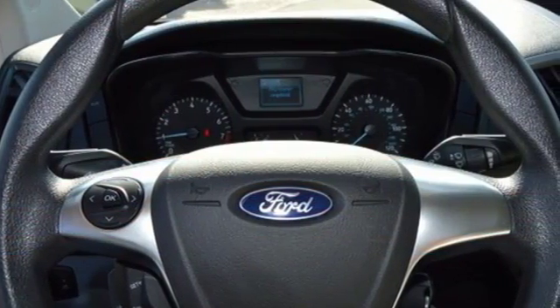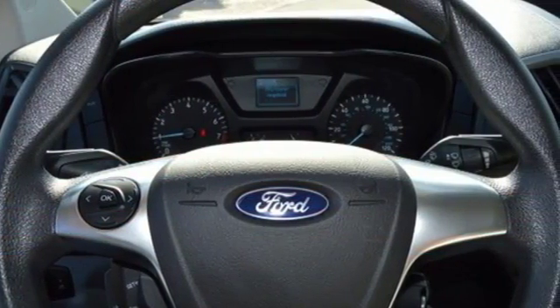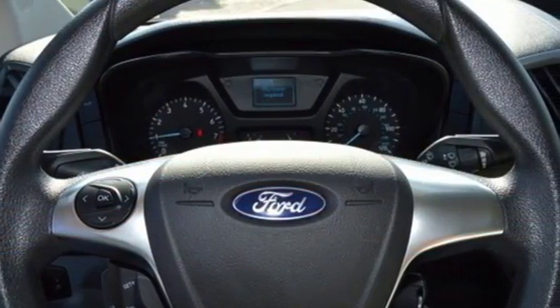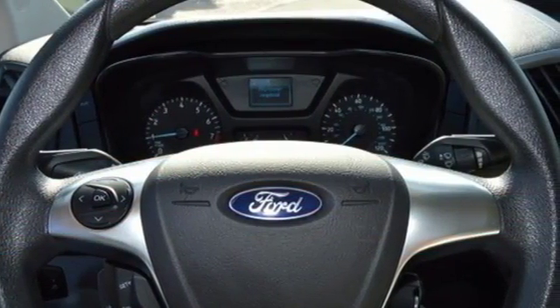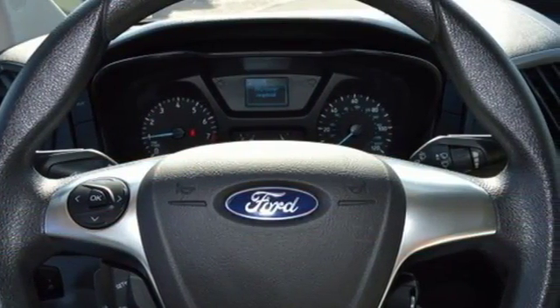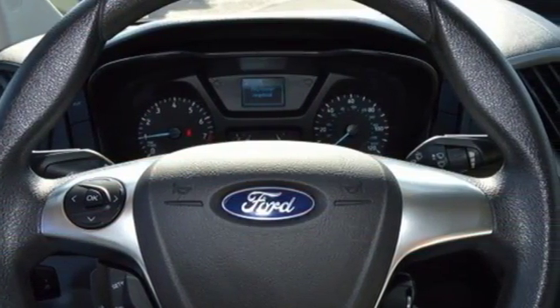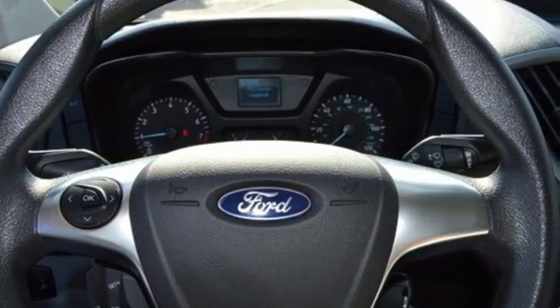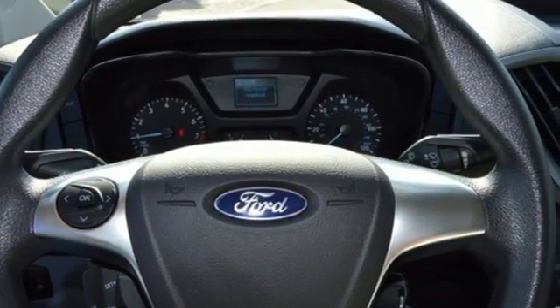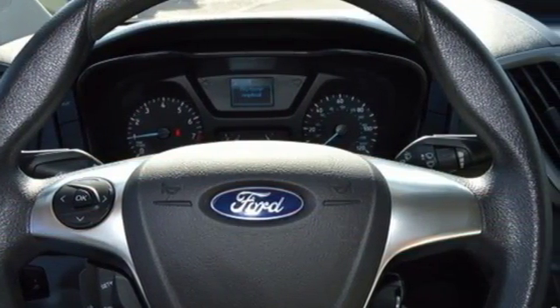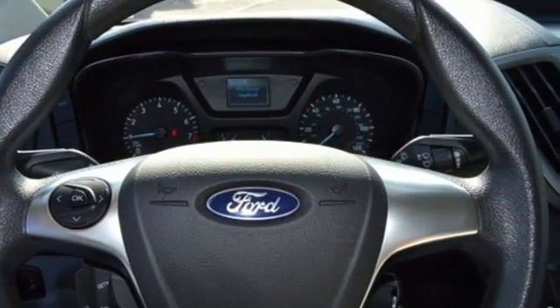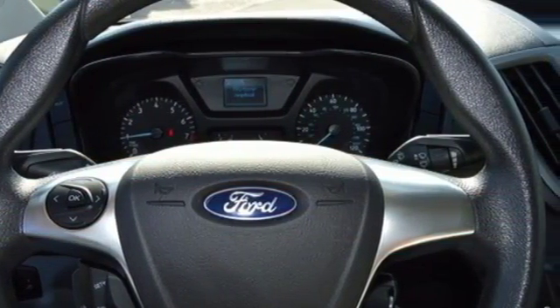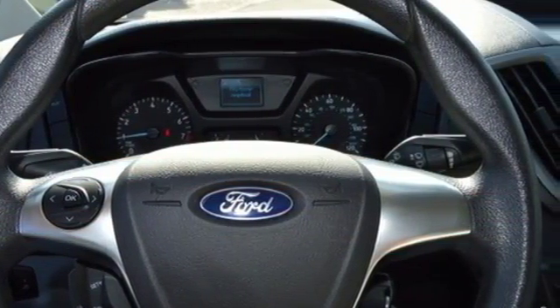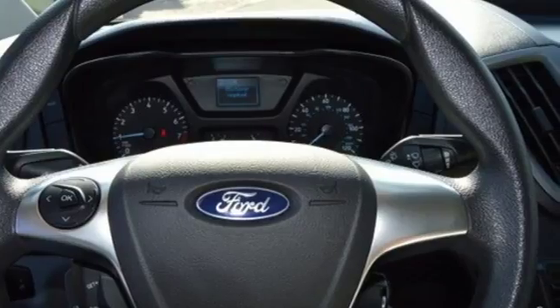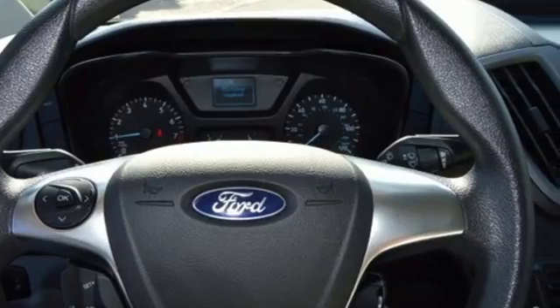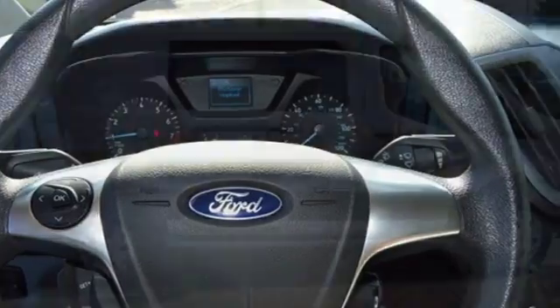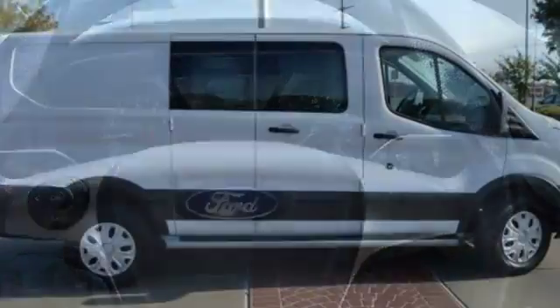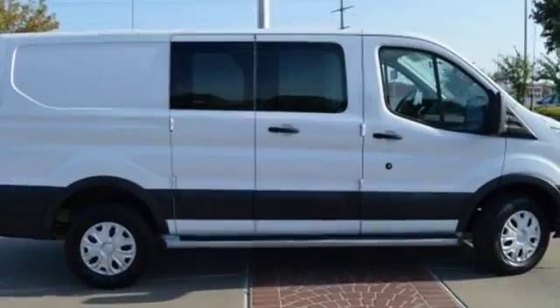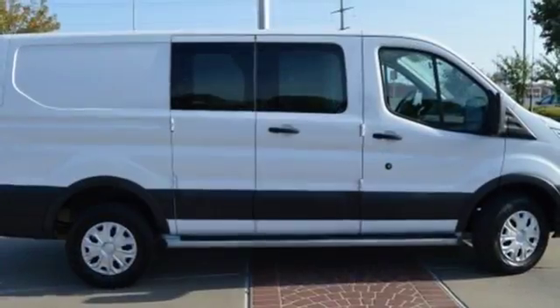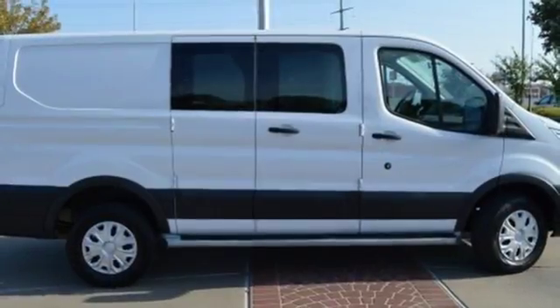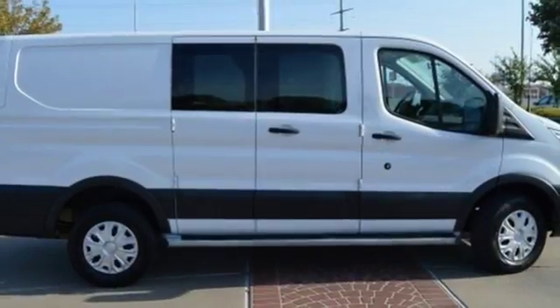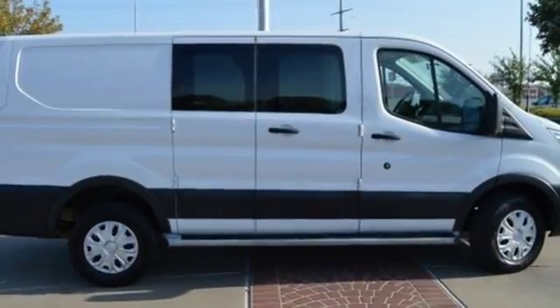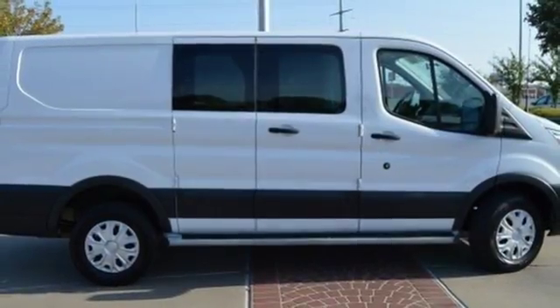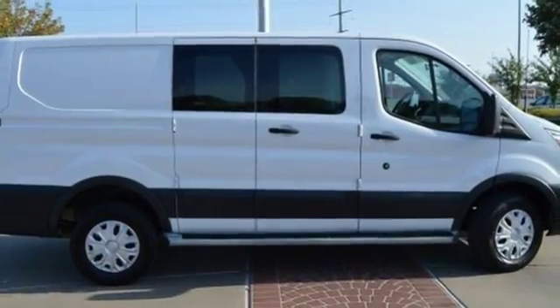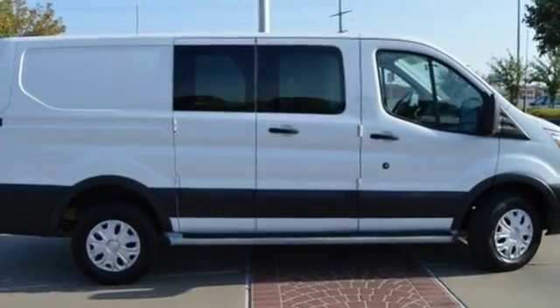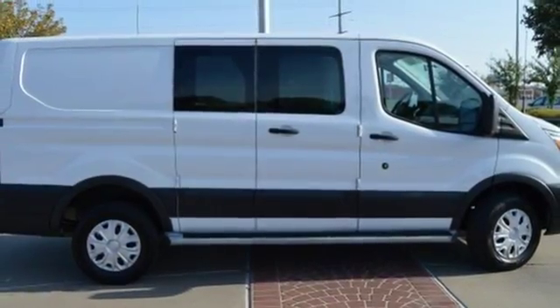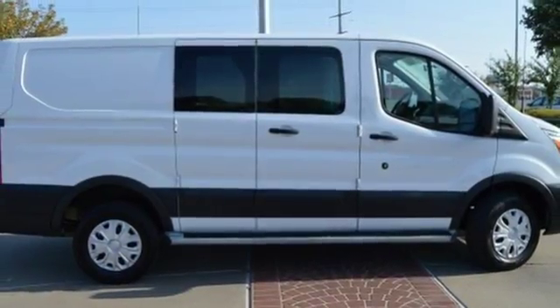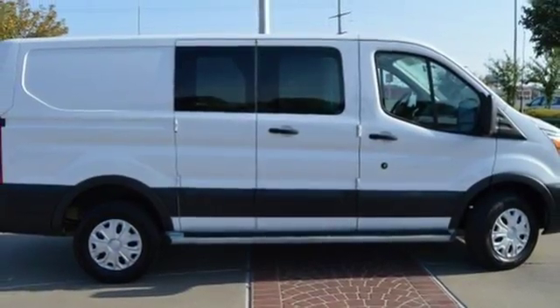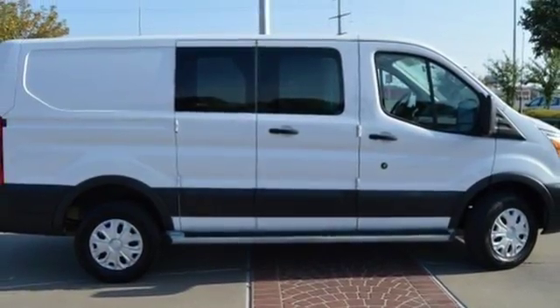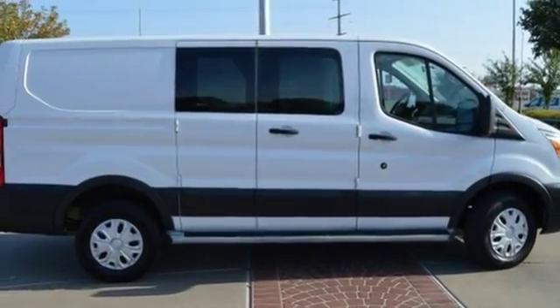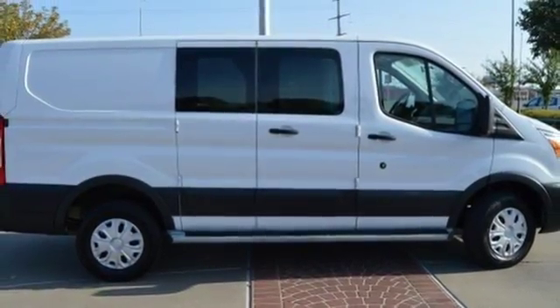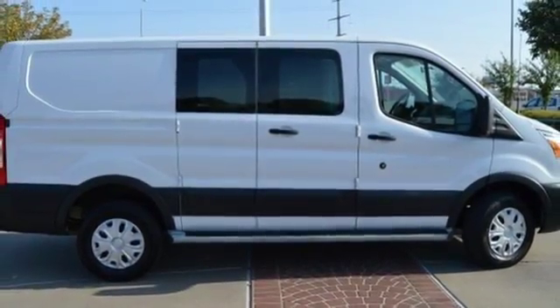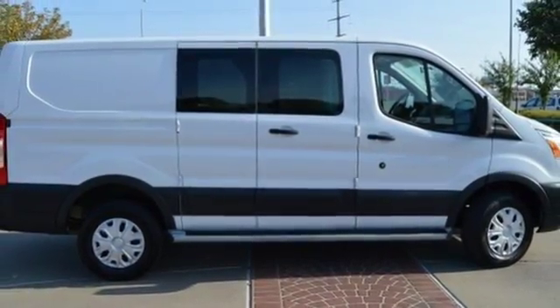This Transit has been engineered to get the job done efficiently. Come take this Ford for a test drive today.